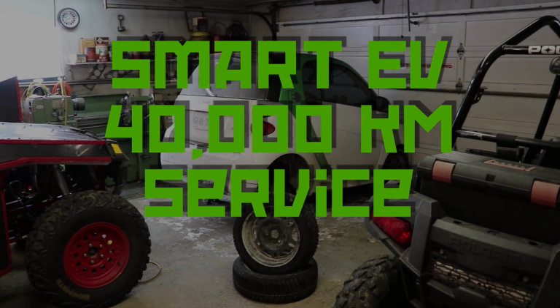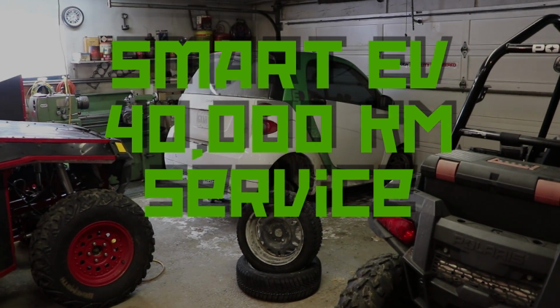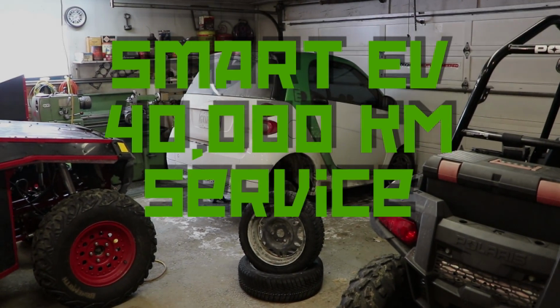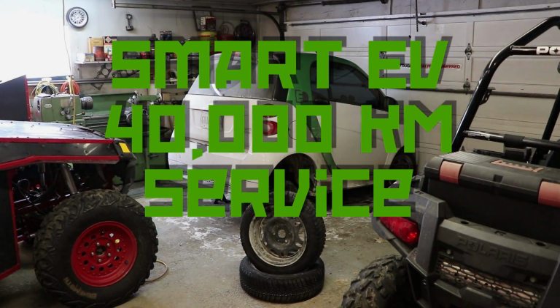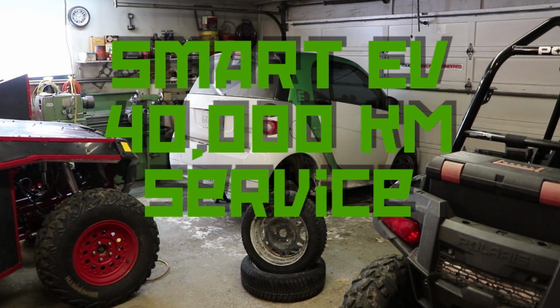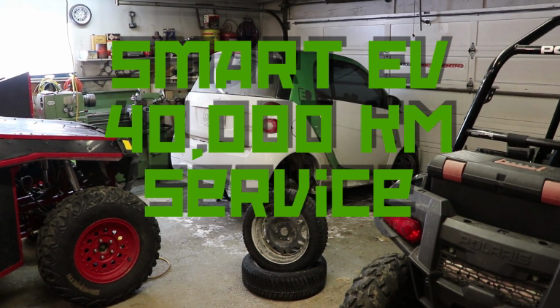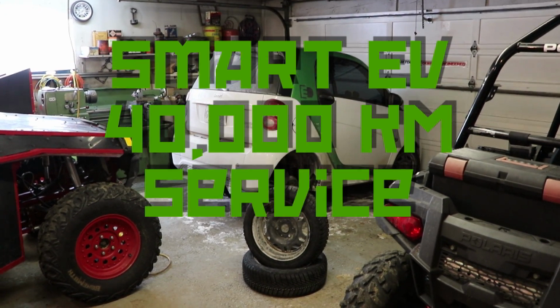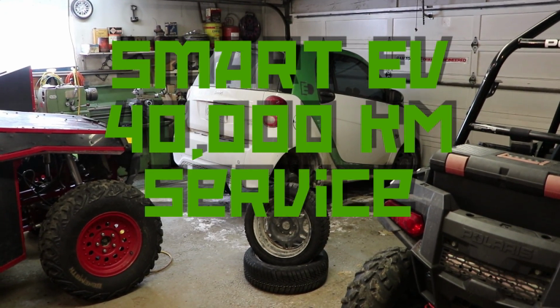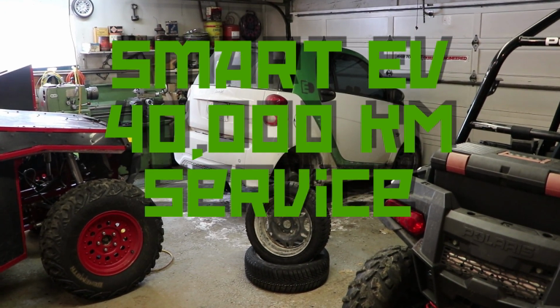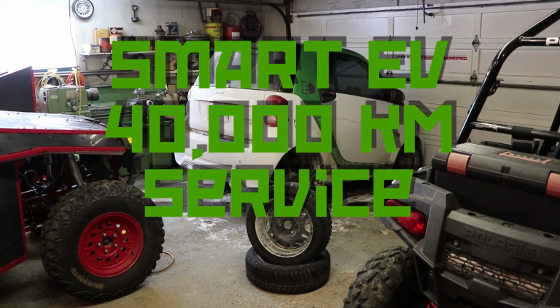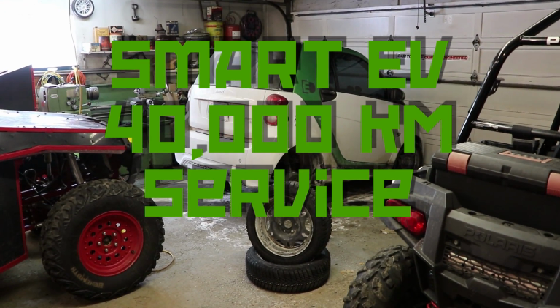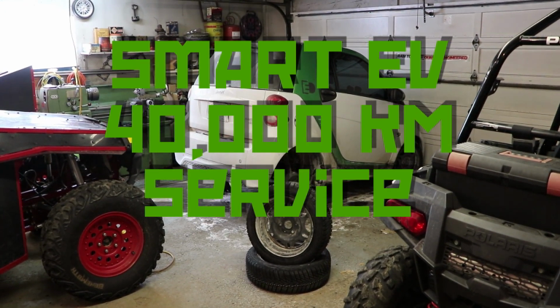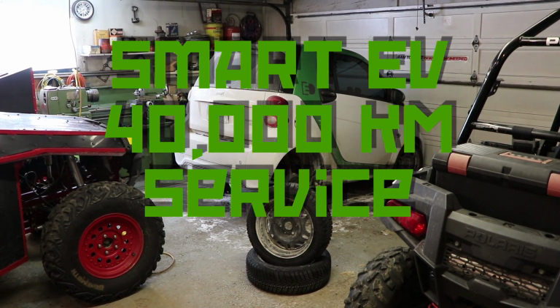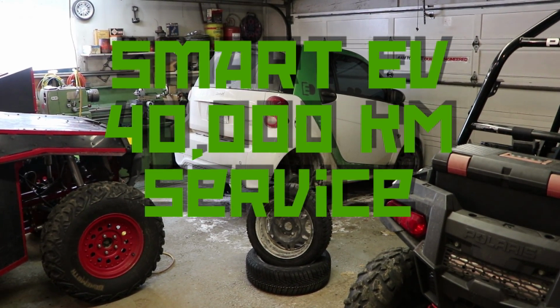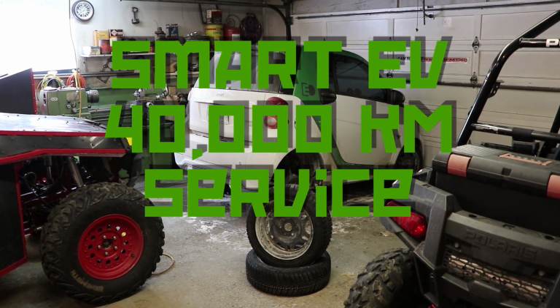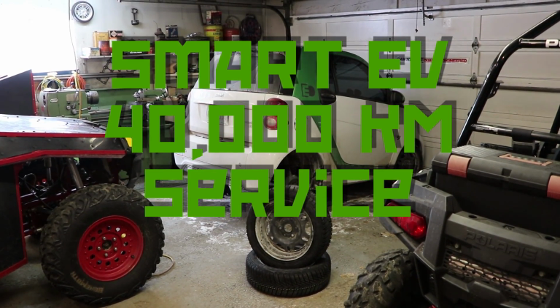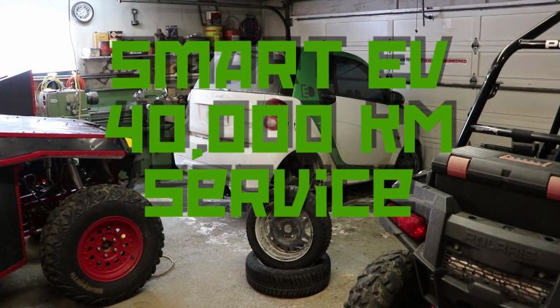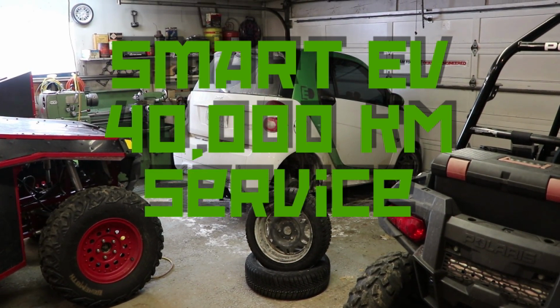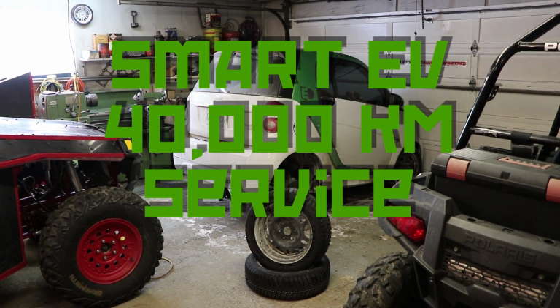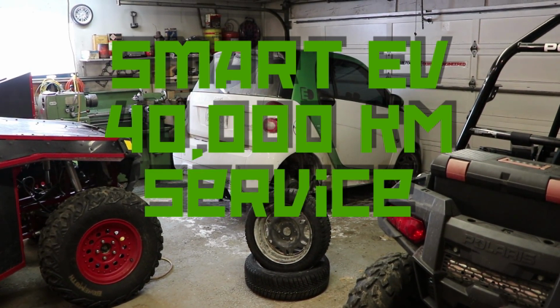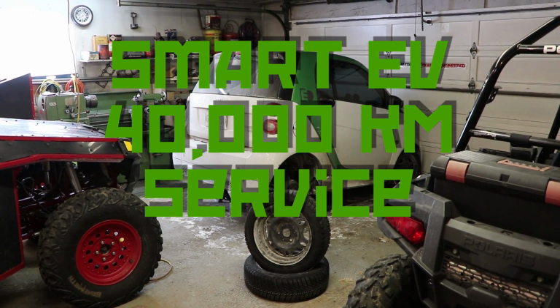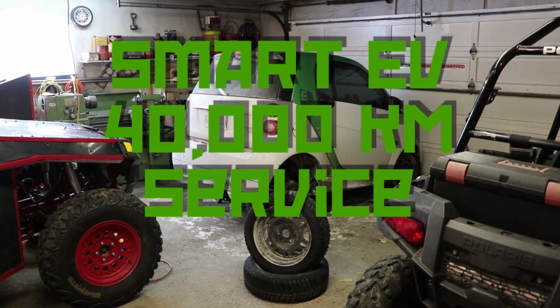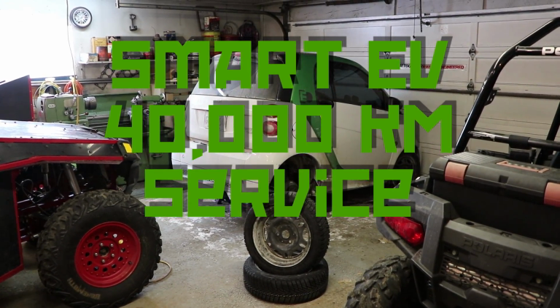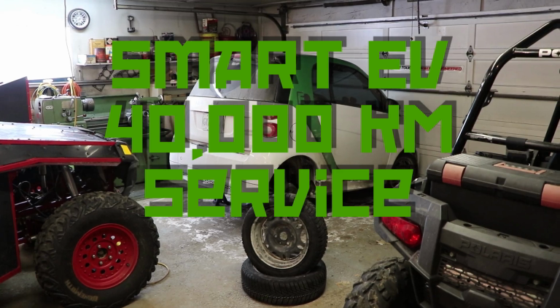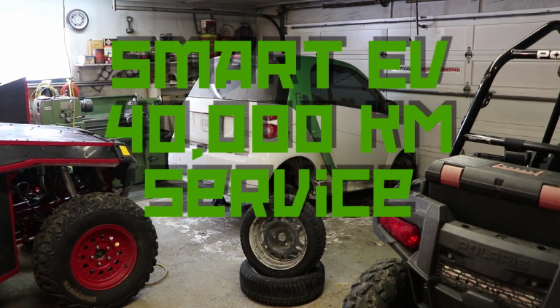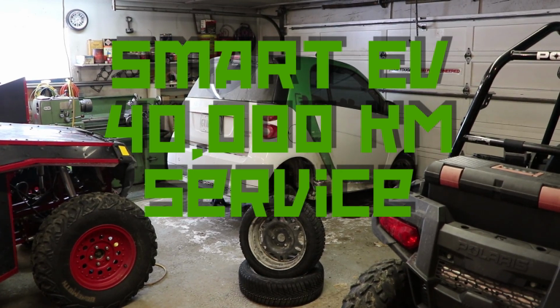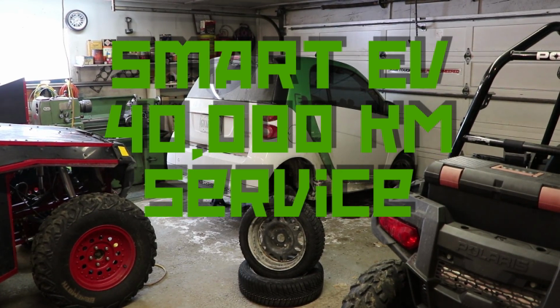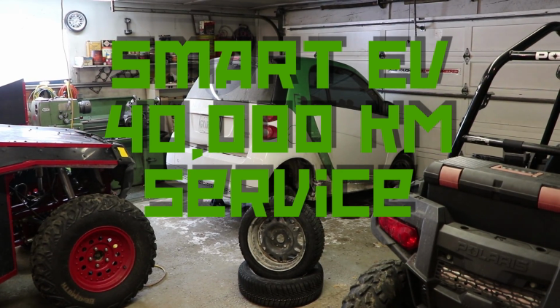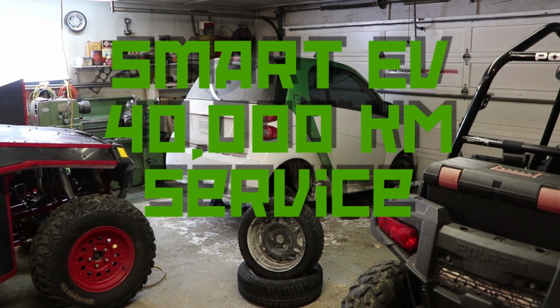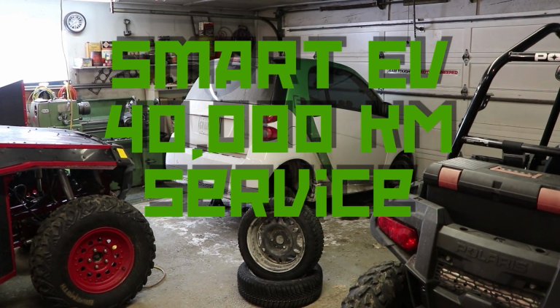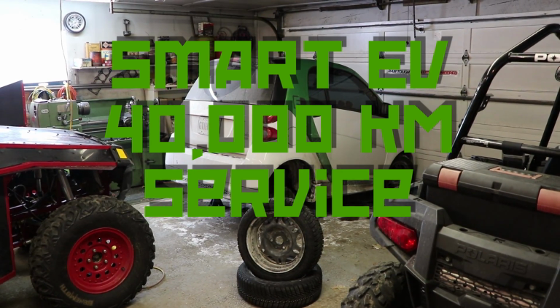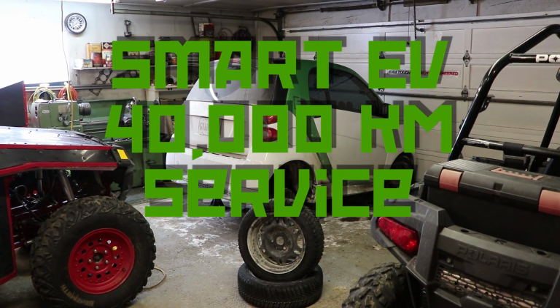Hello everybody, happy 2018 and welcome back to another Smart Car Electric video episode.